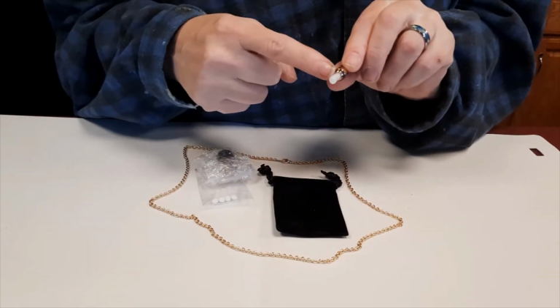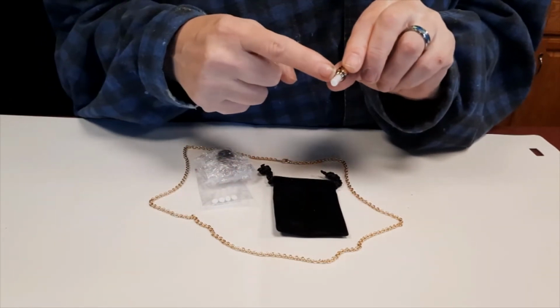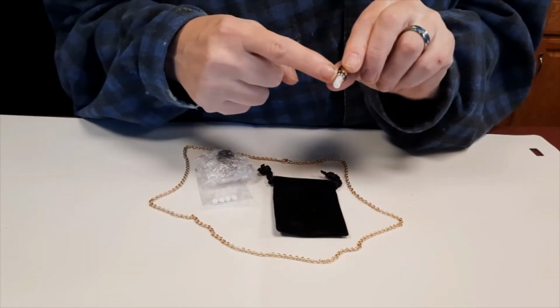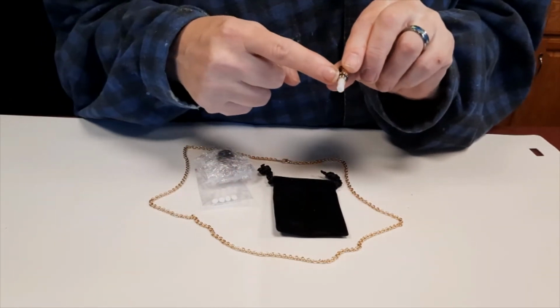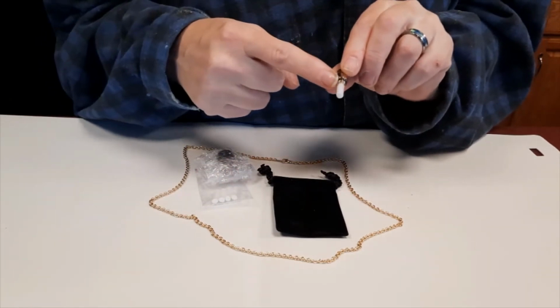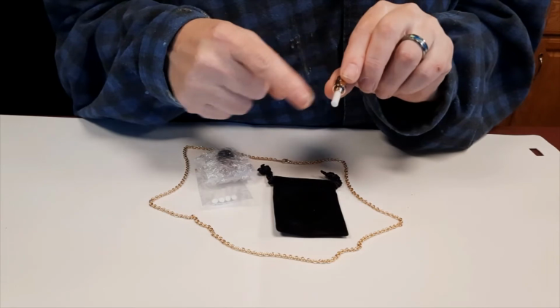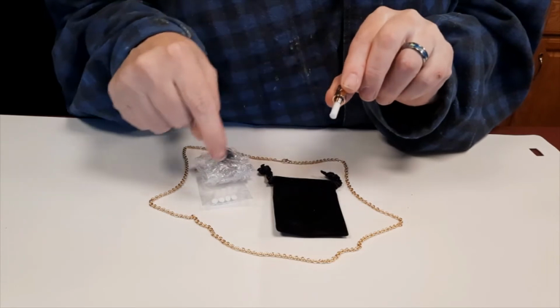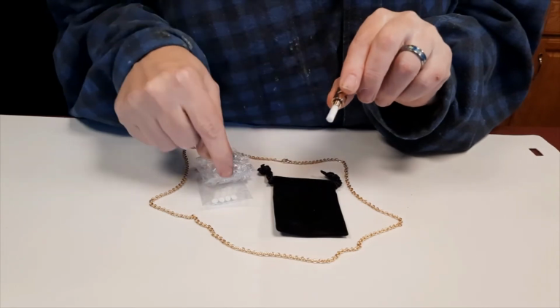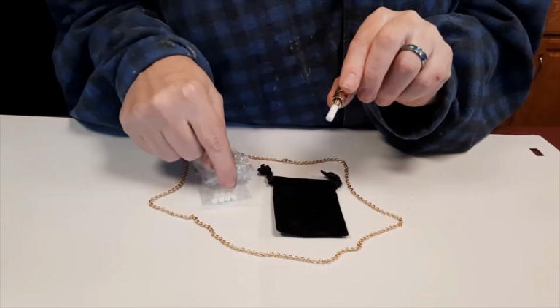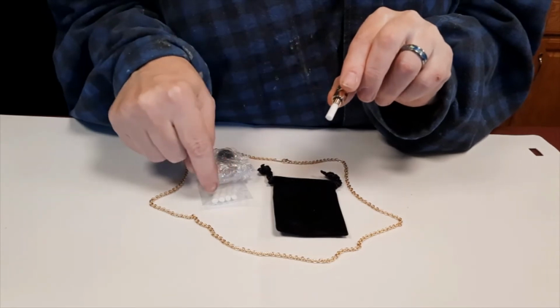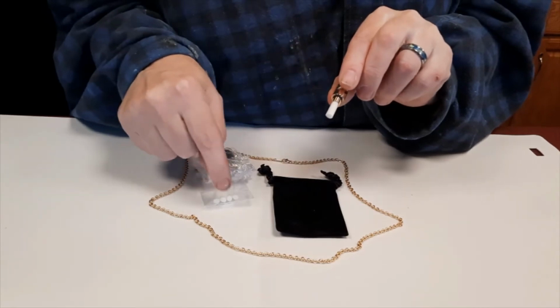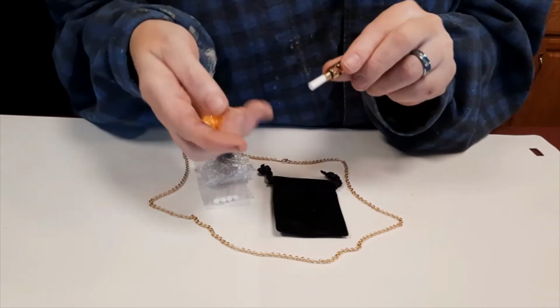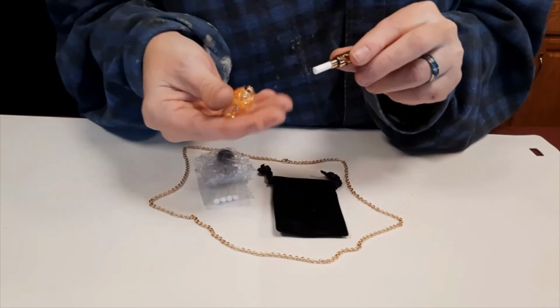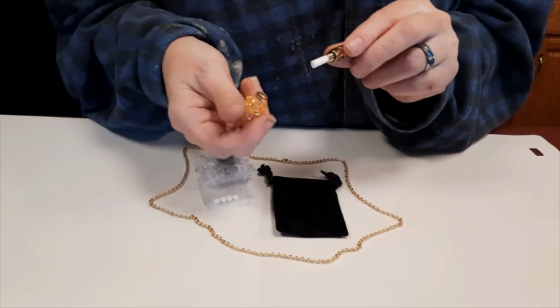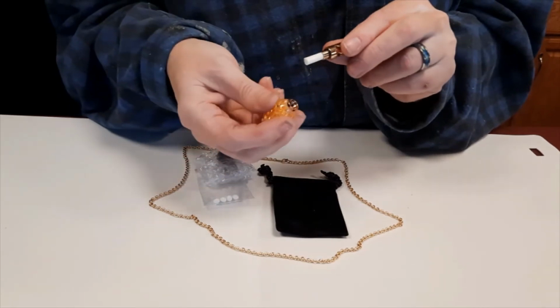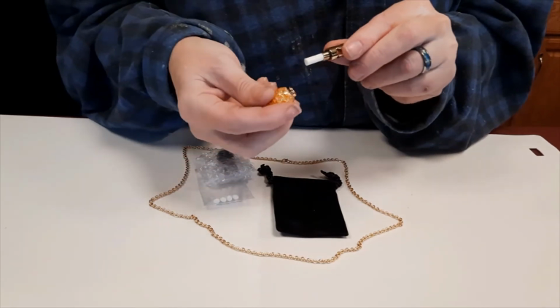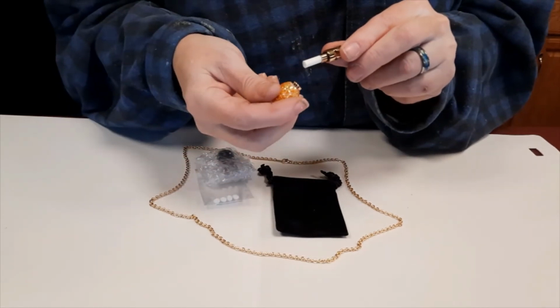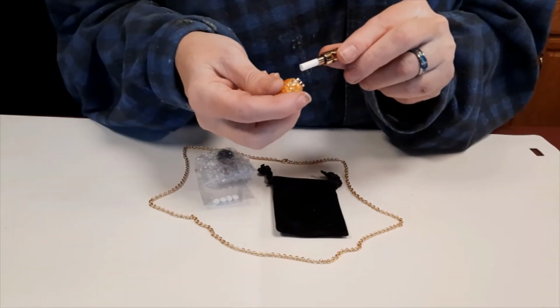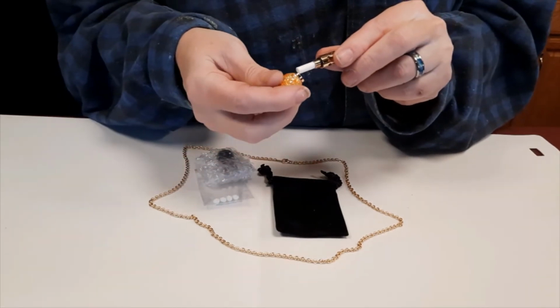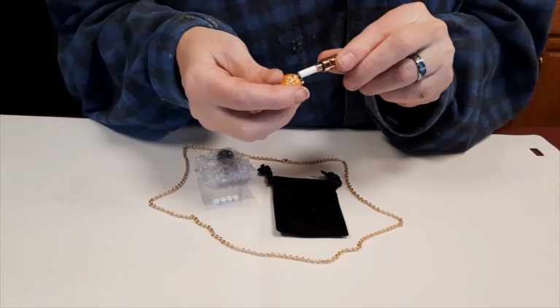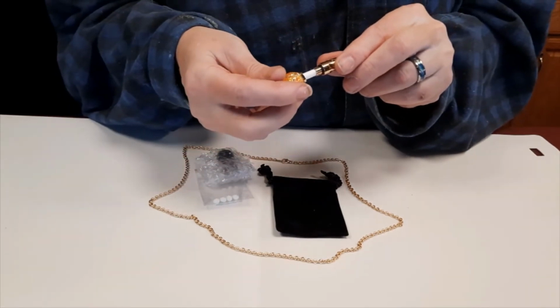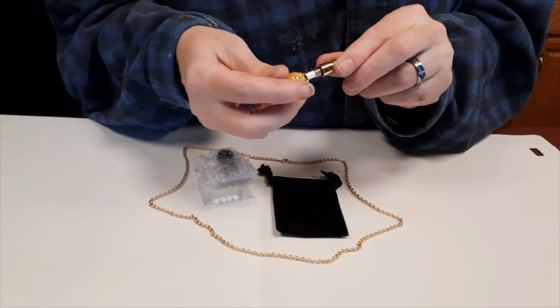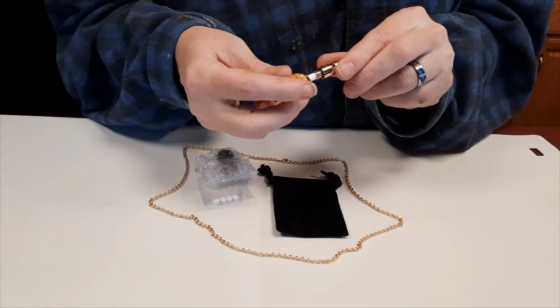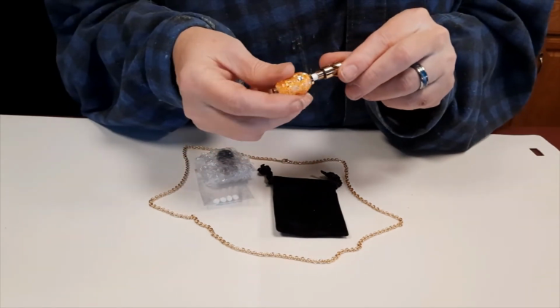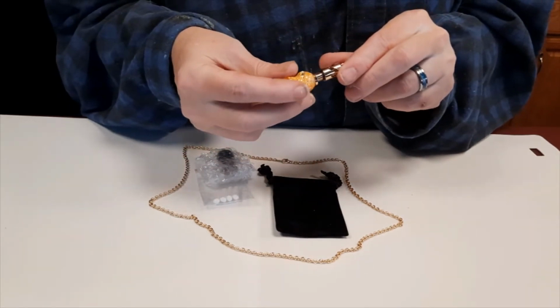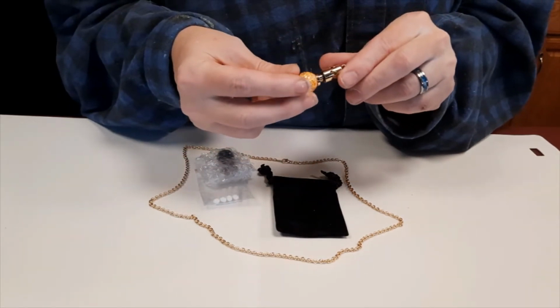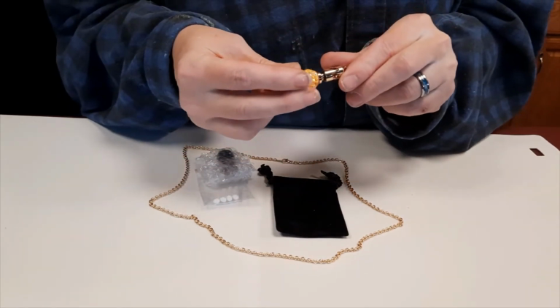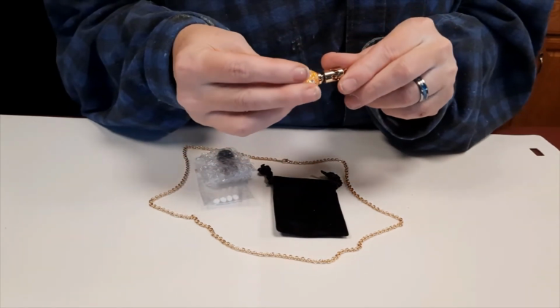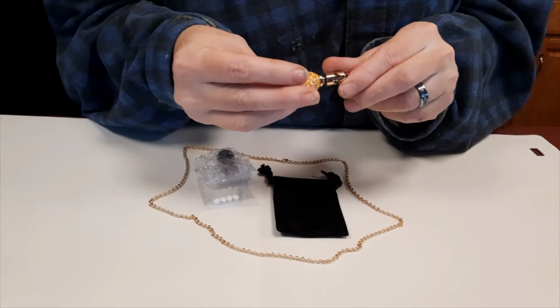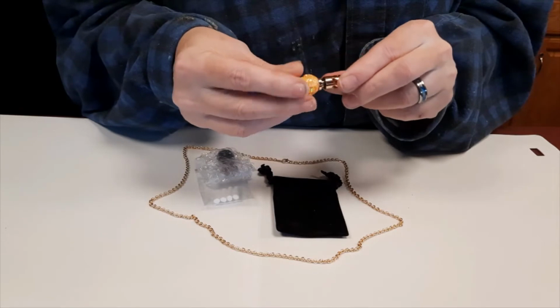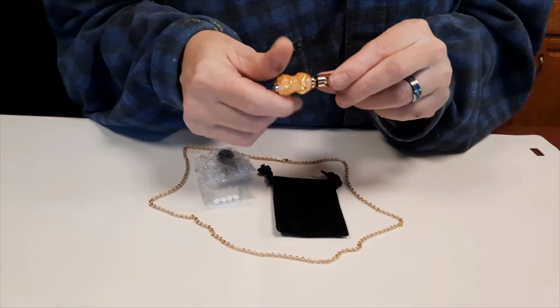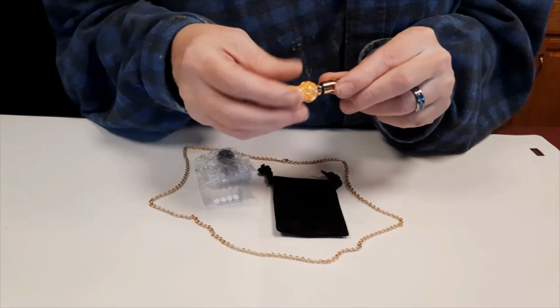One will be pre-put in for you, and then the four that you can change out. You can also order additional replacements for that.